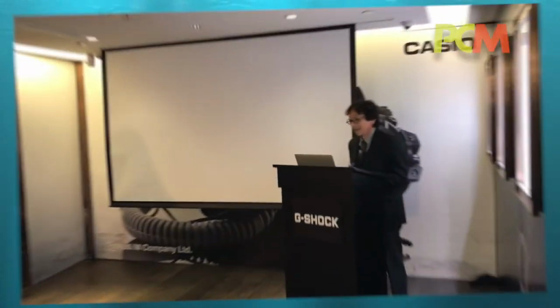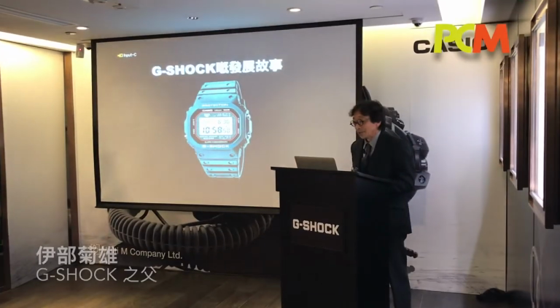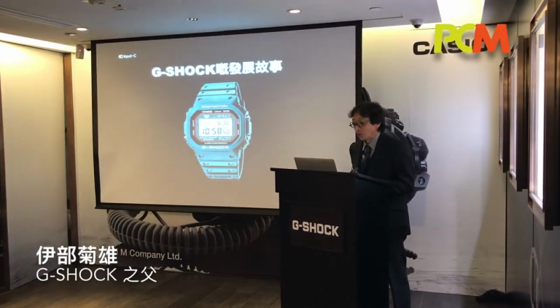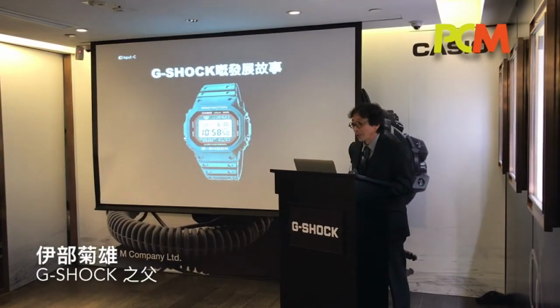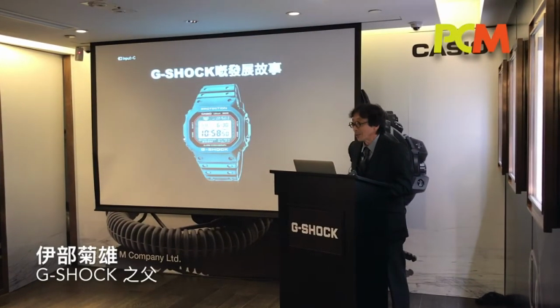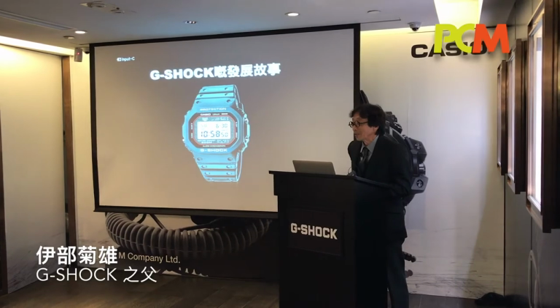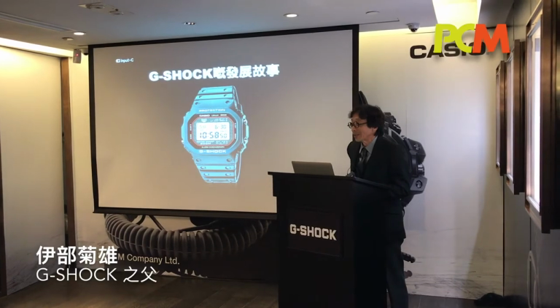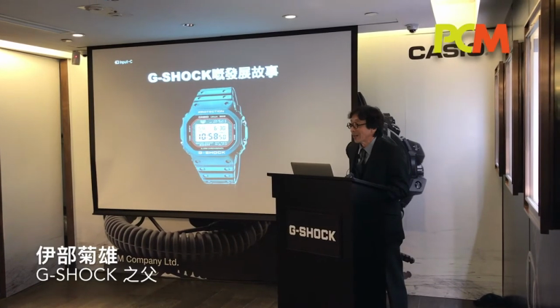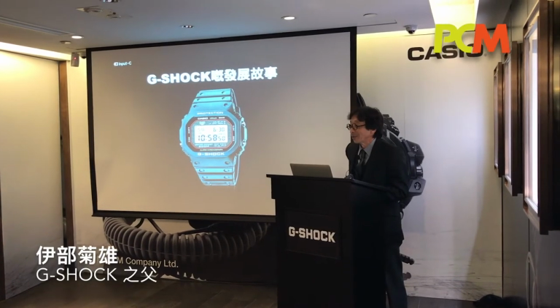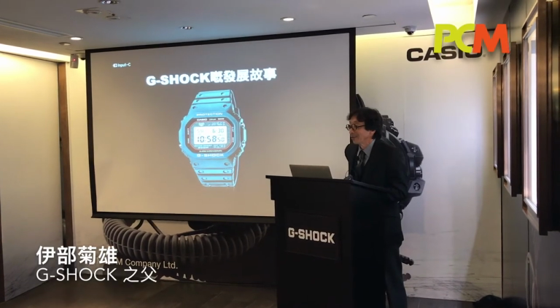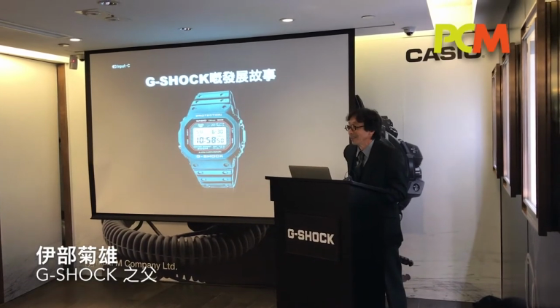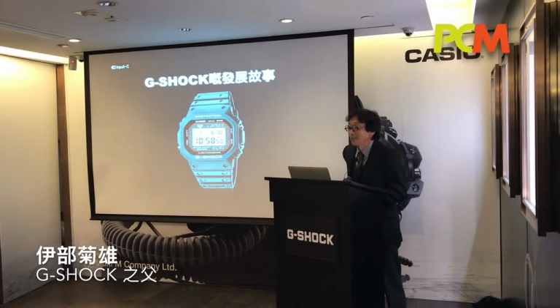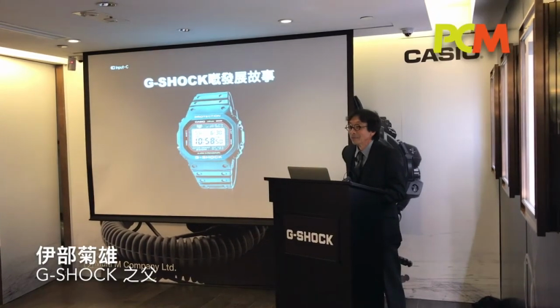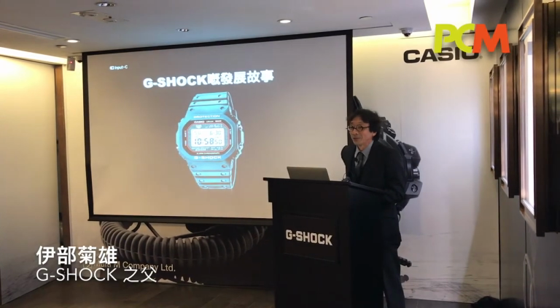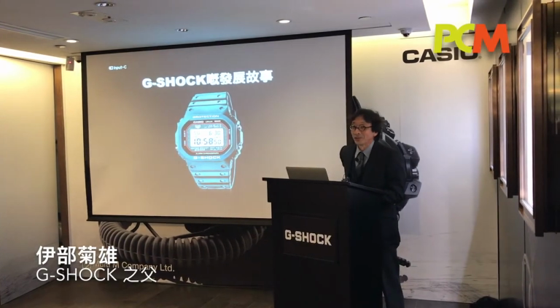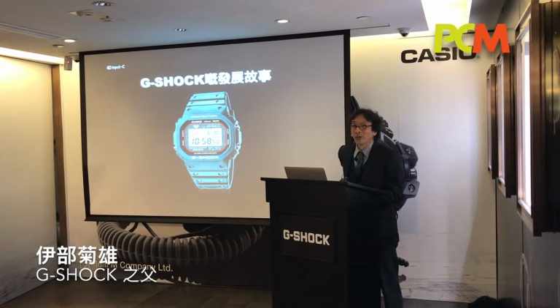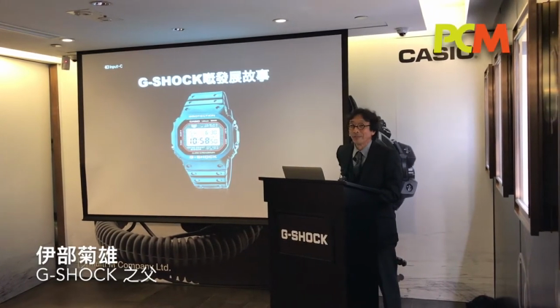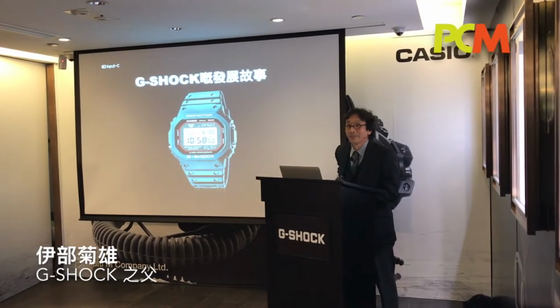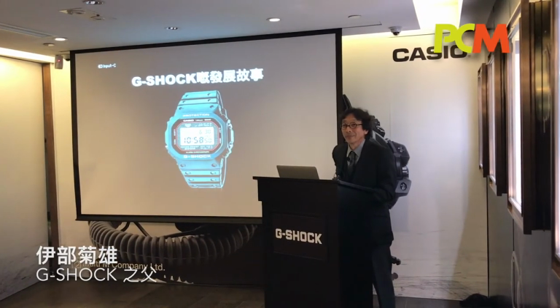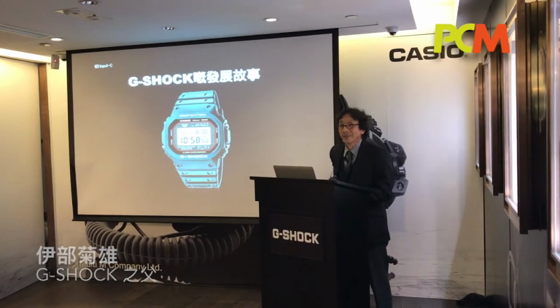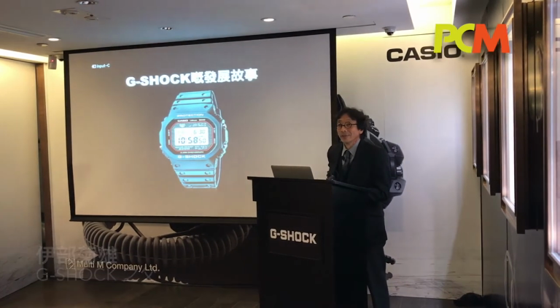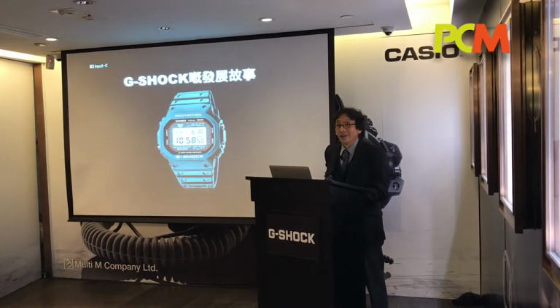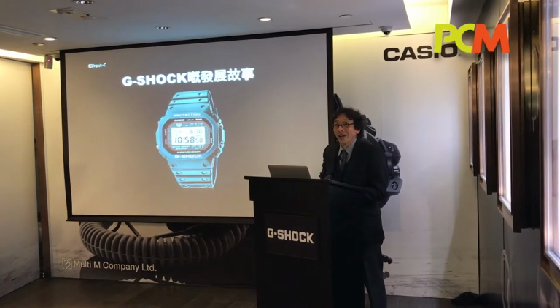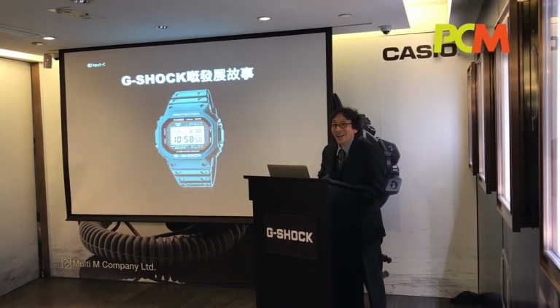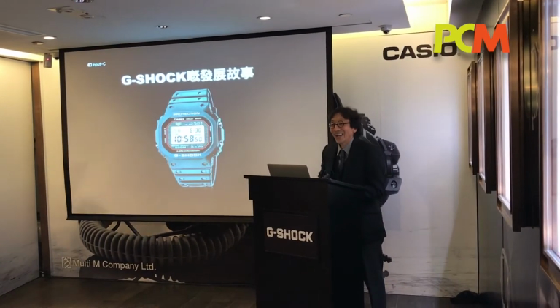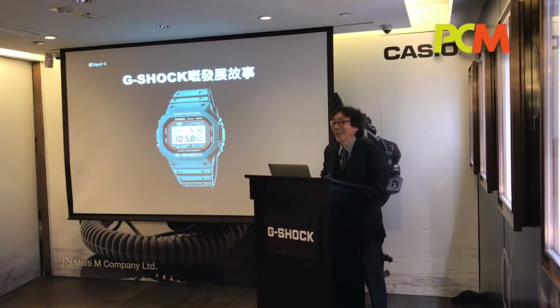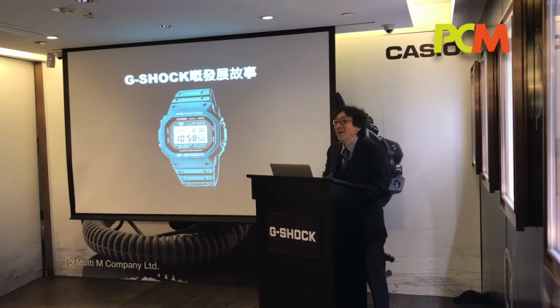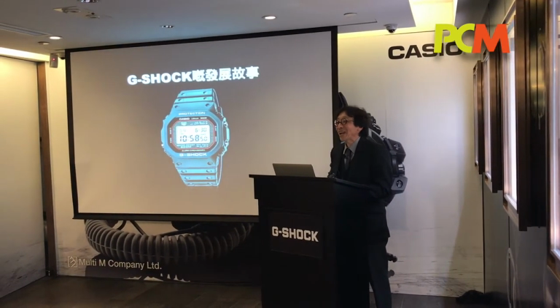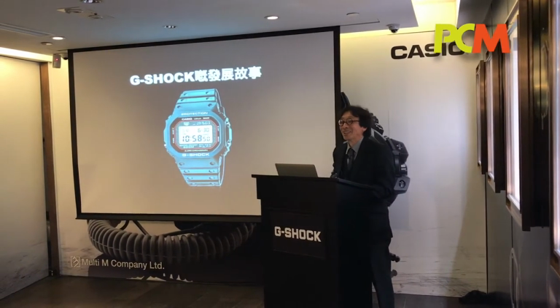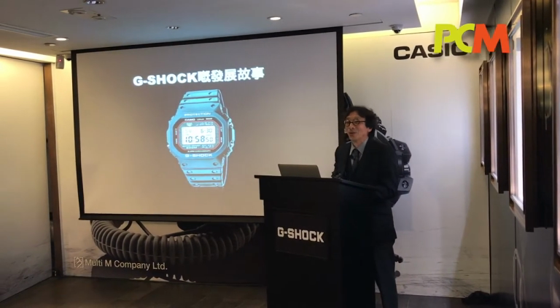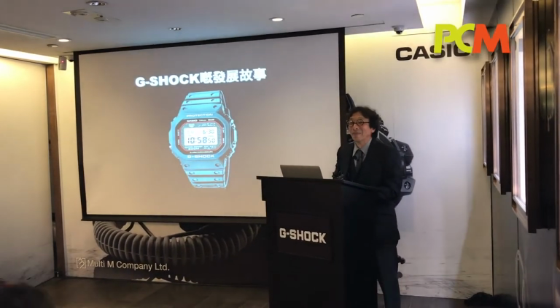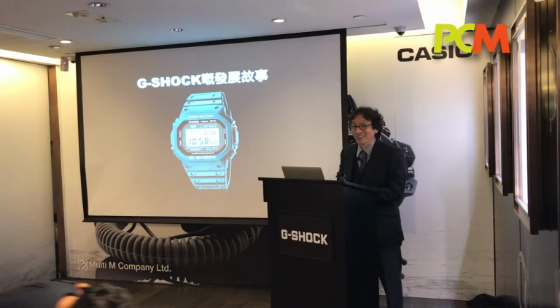Thank you very much, Mr. Sai, but sorry, I'm not a solar man.